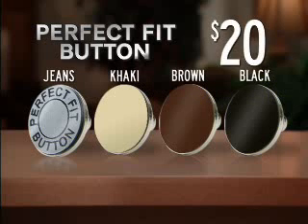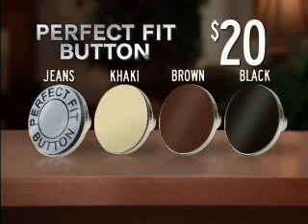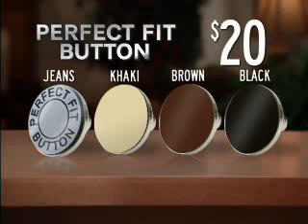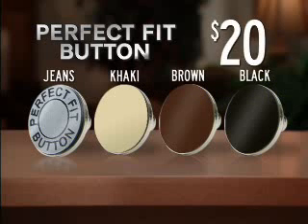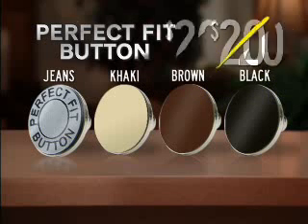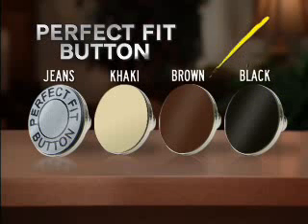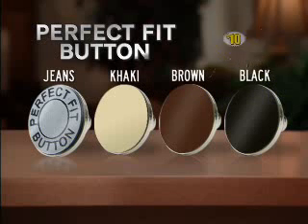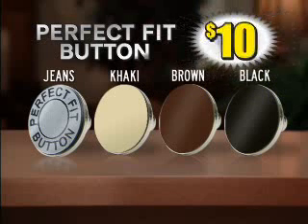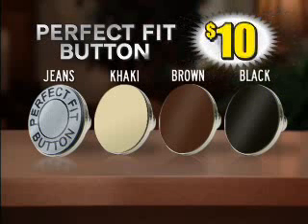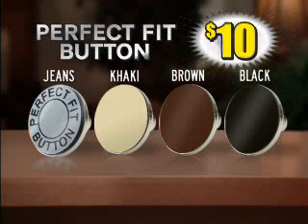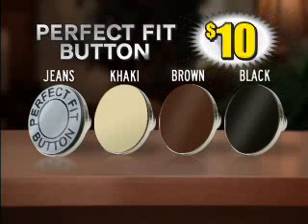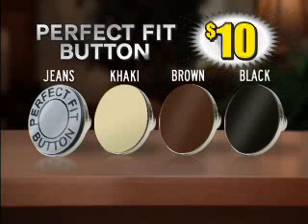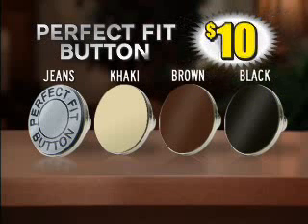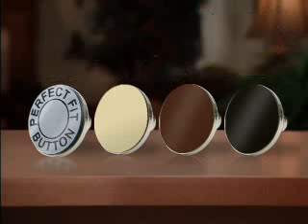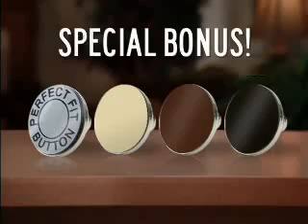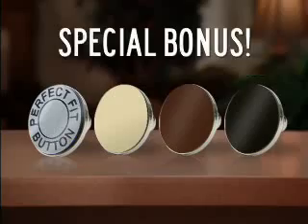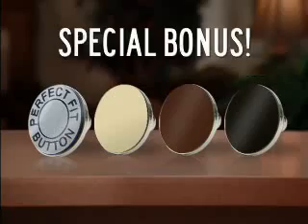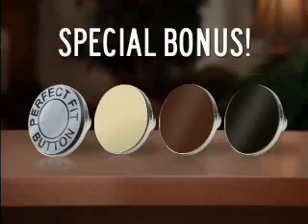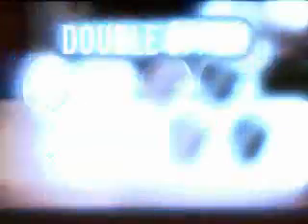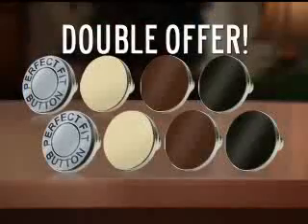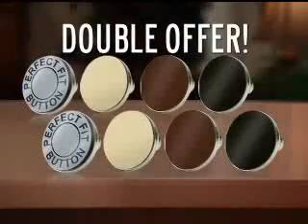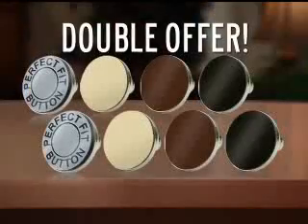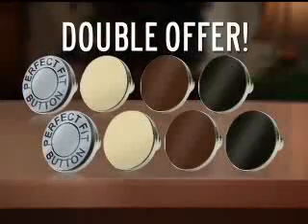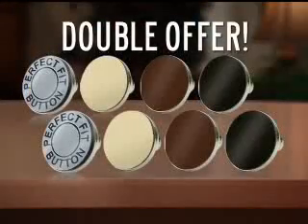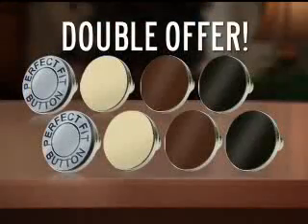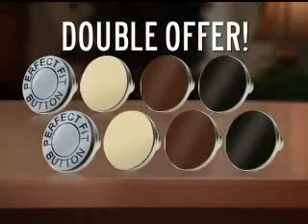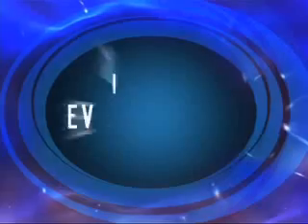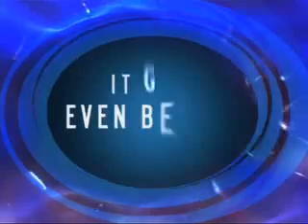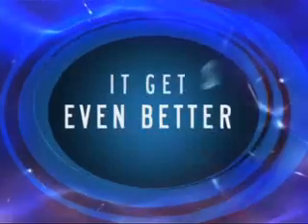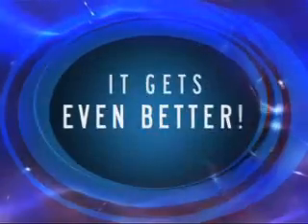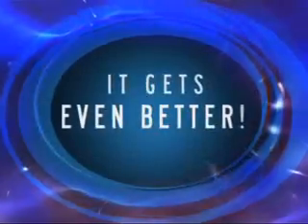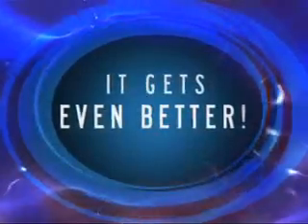Call now and we'll cut the price in half to just $10. As a bonus, we'll double the offer. Plus, it gets even better.